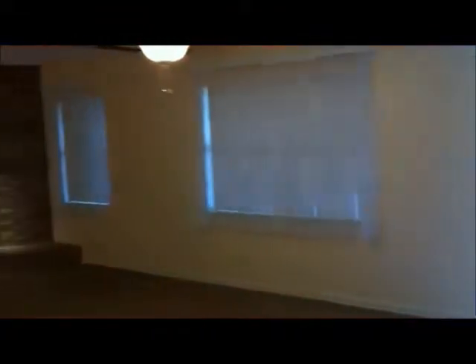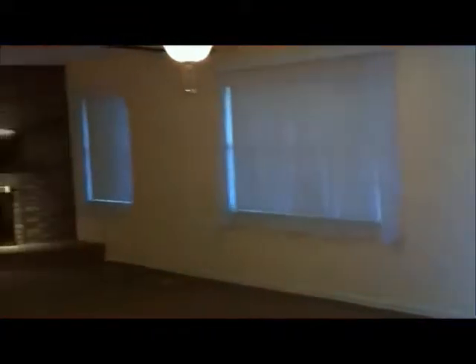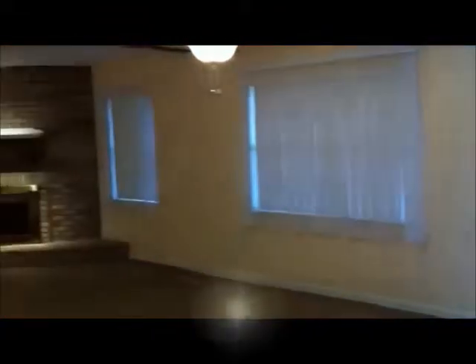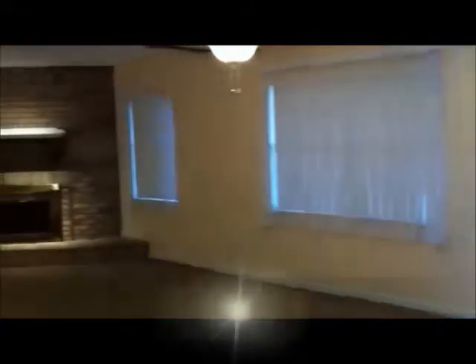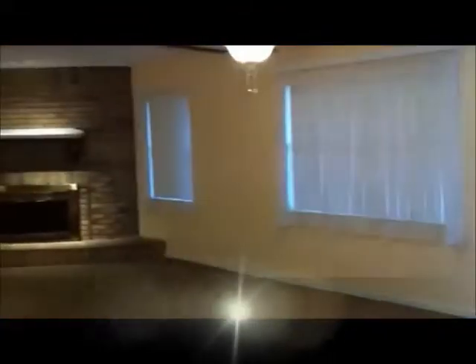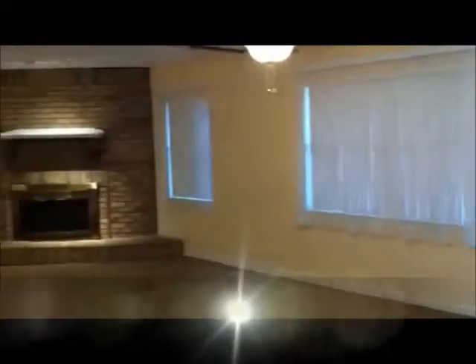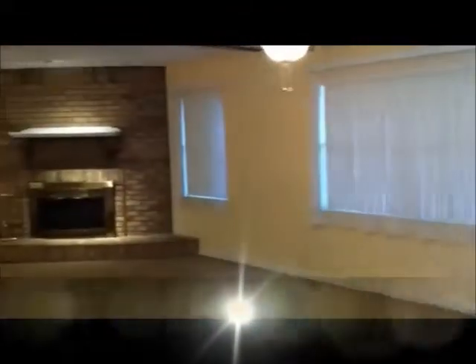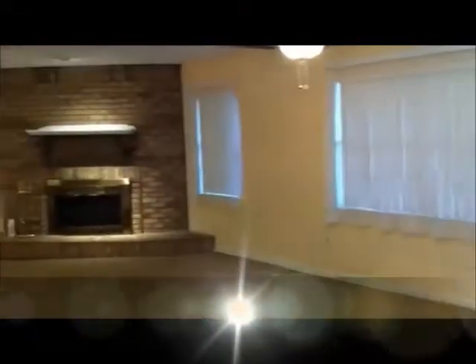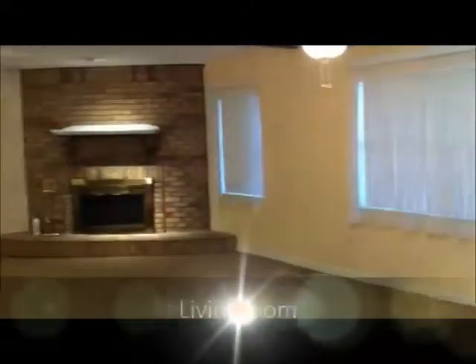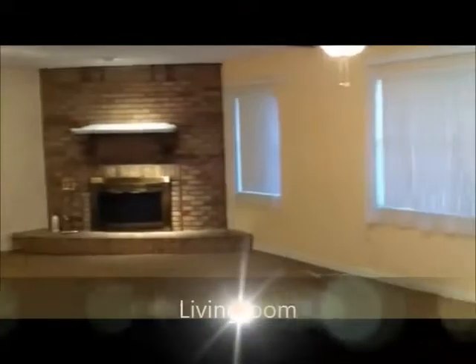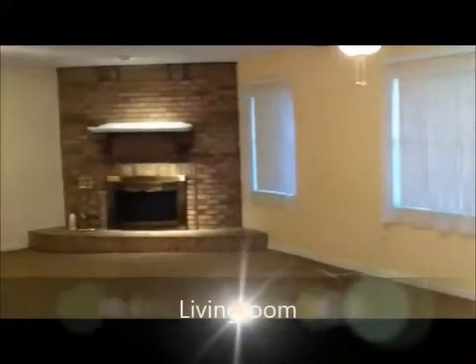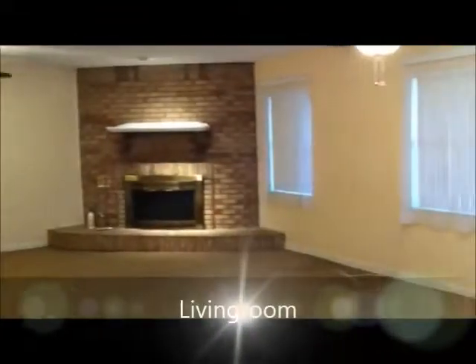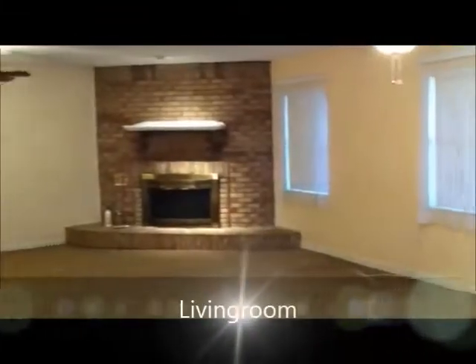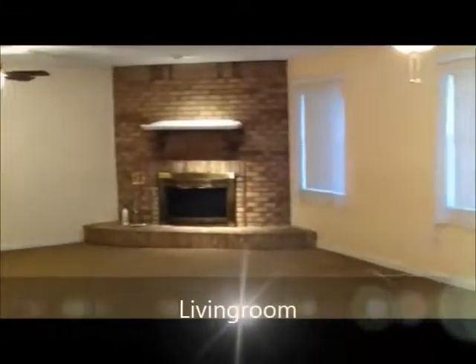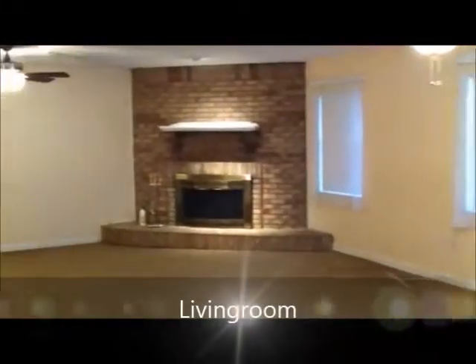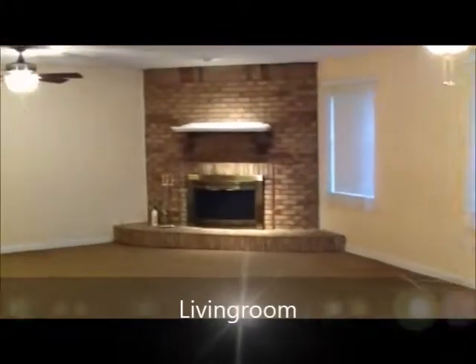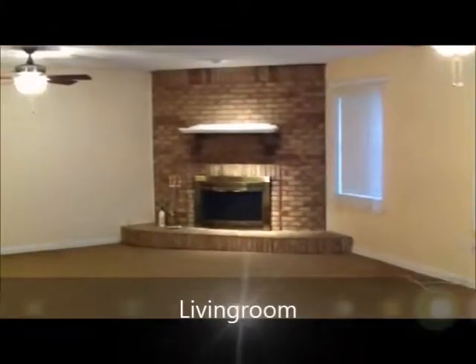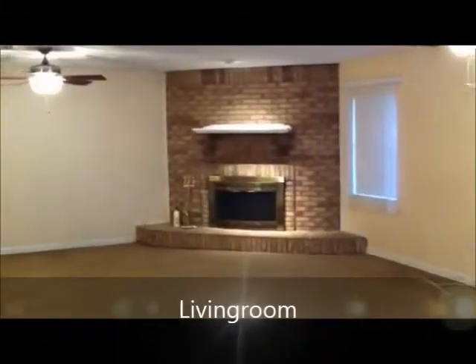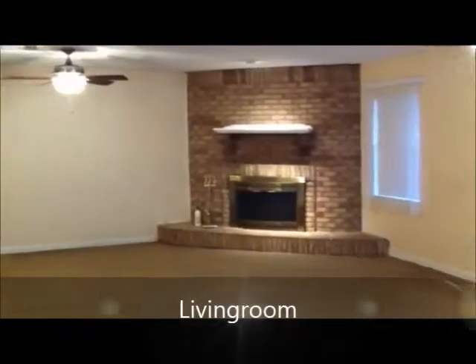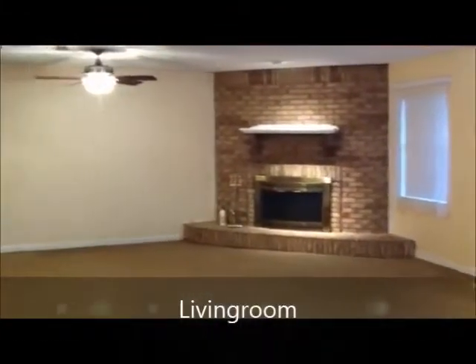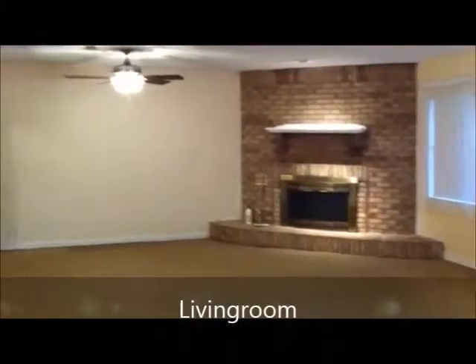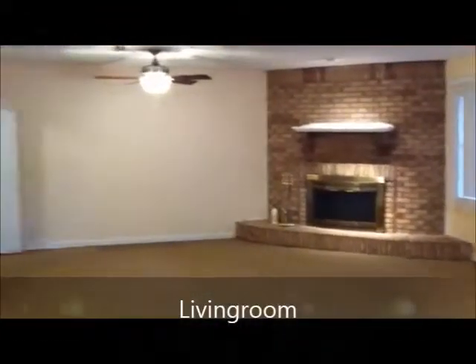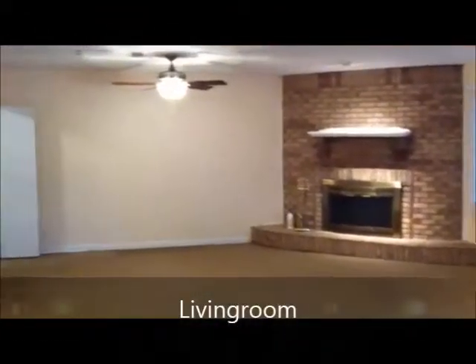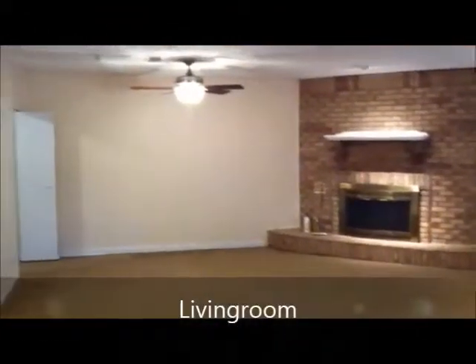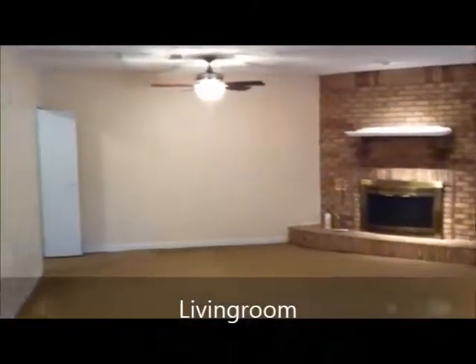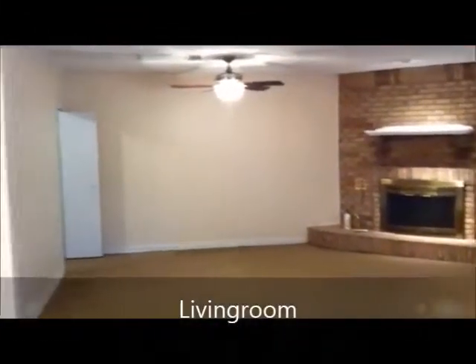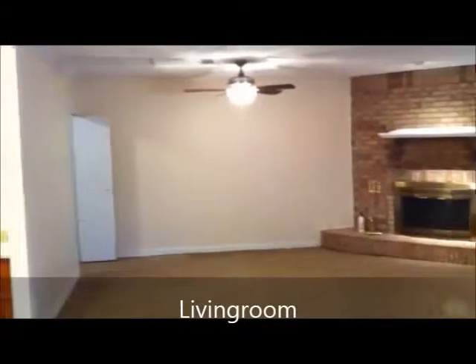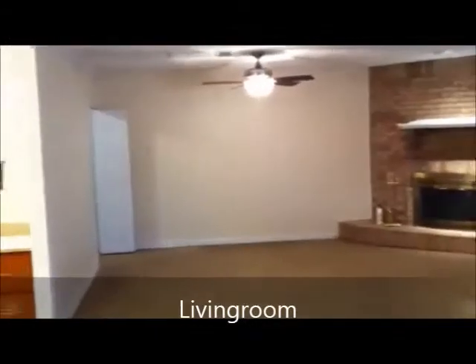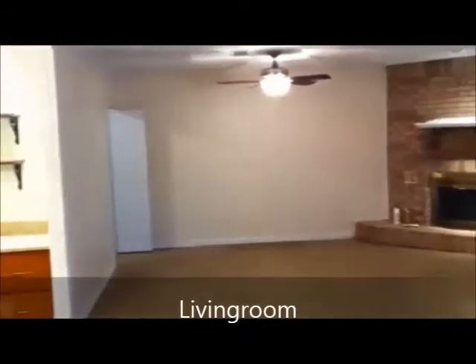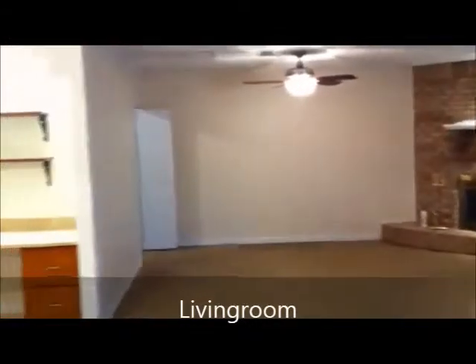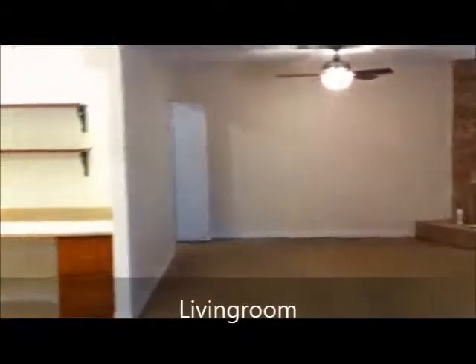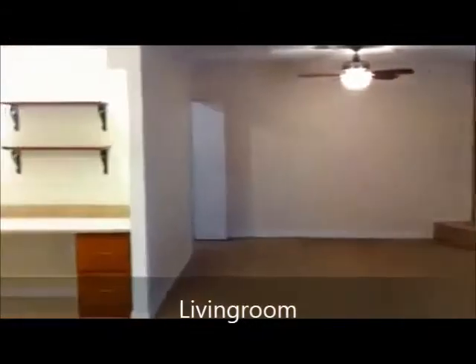Here is the living room, which does include a wood-burning fireplace.